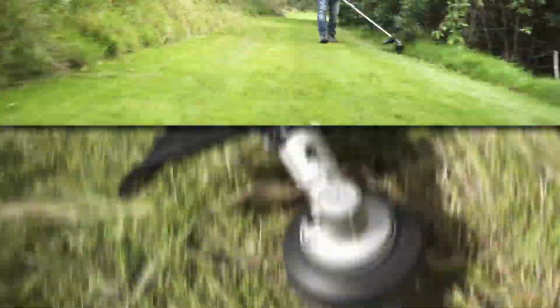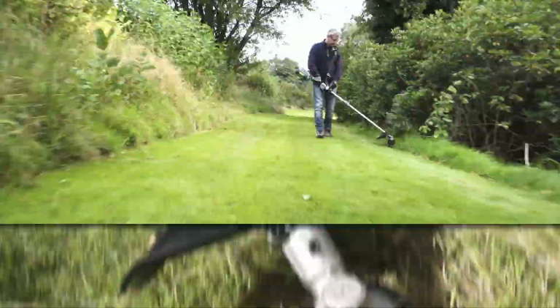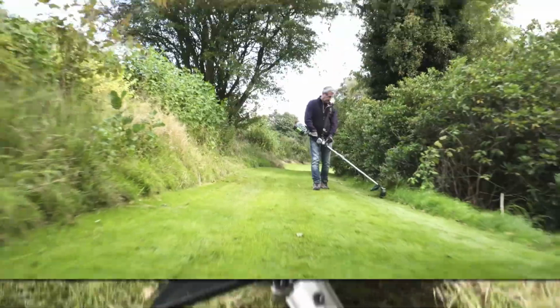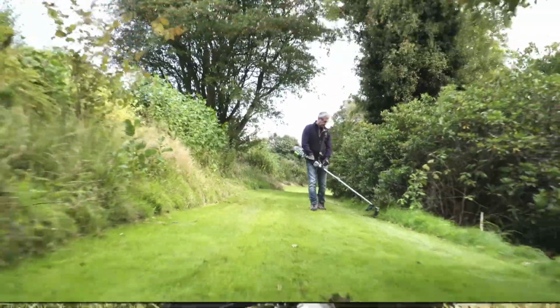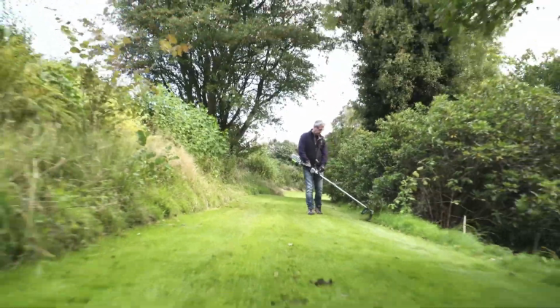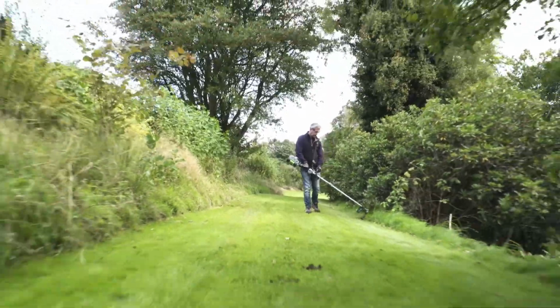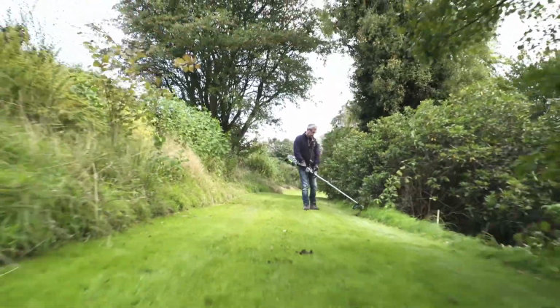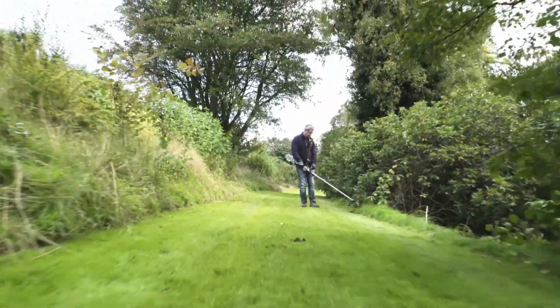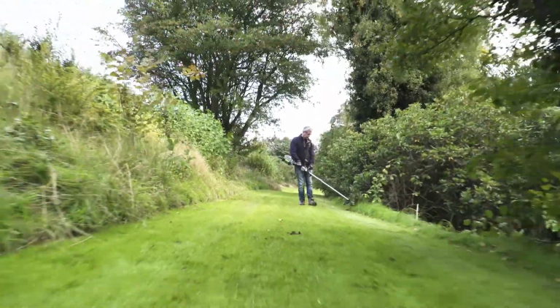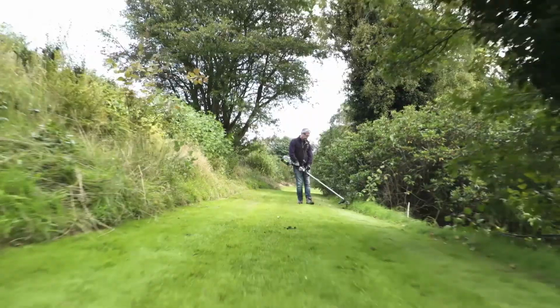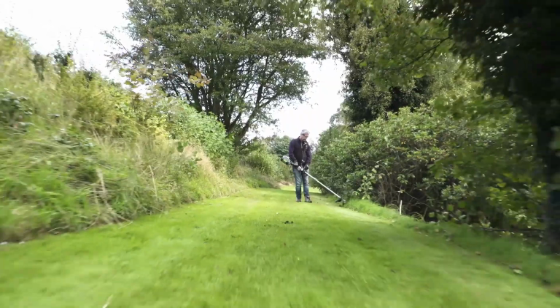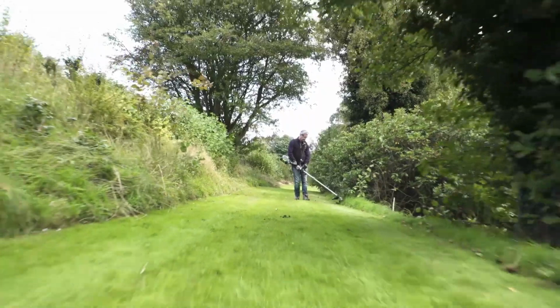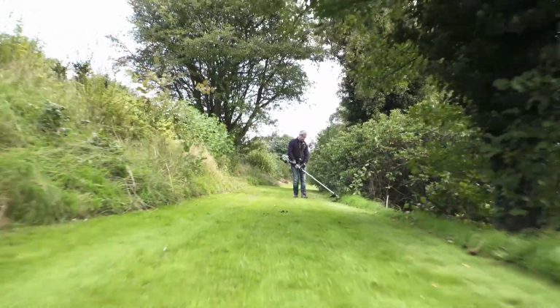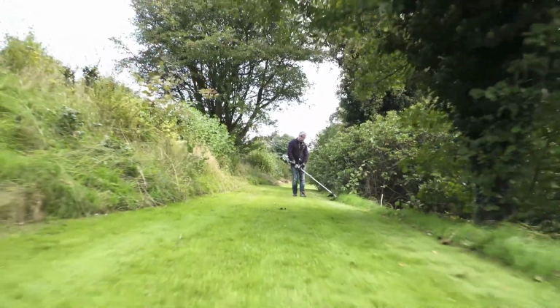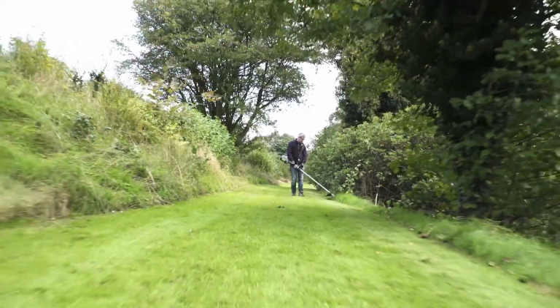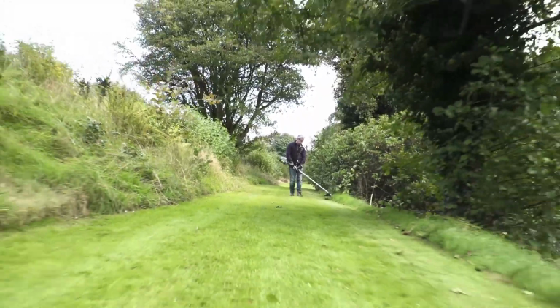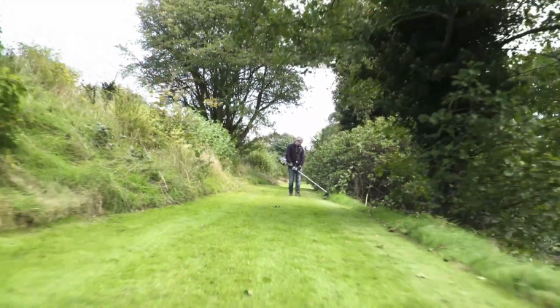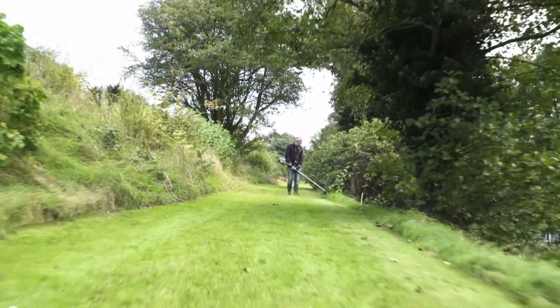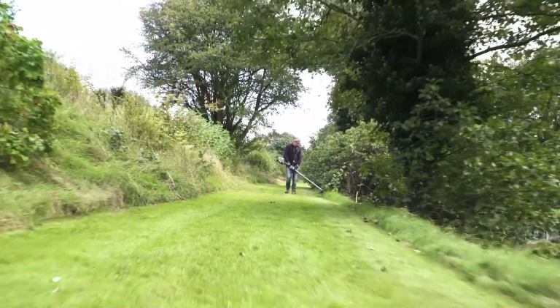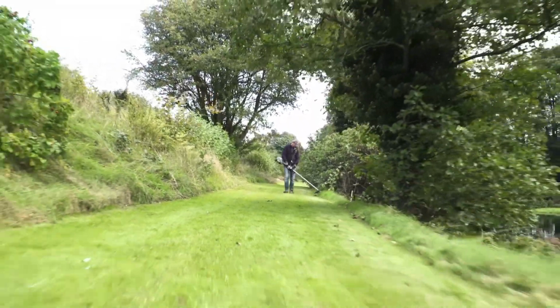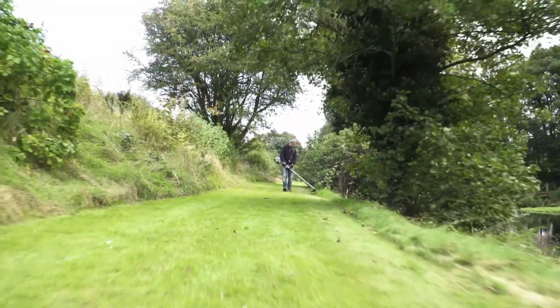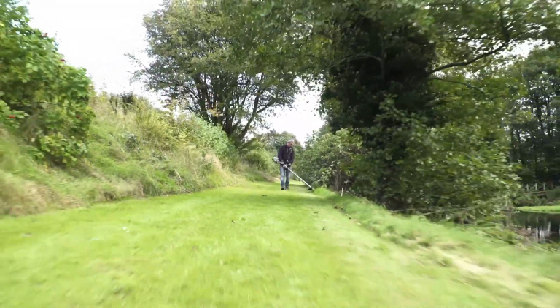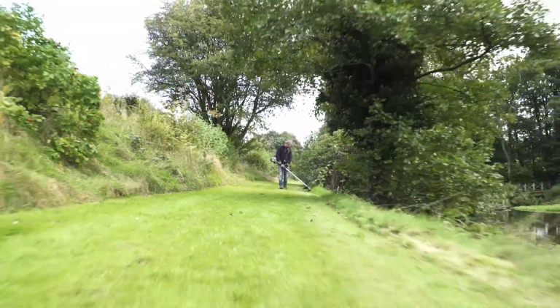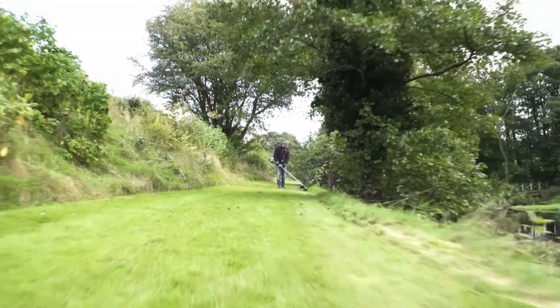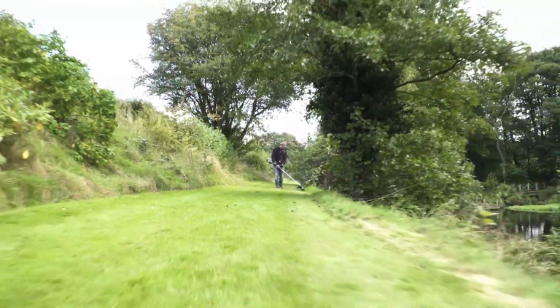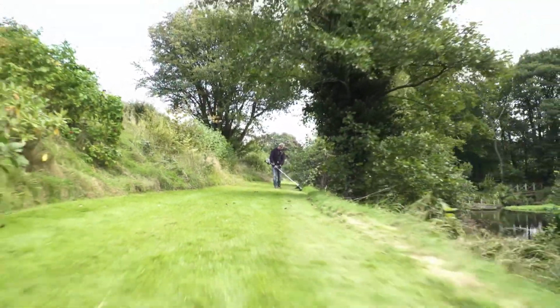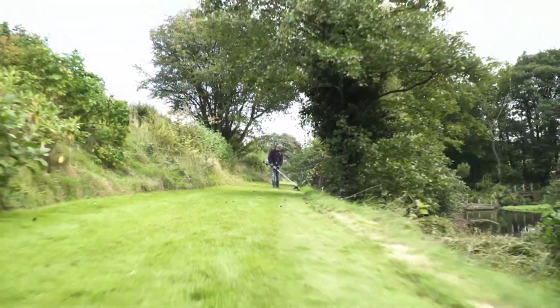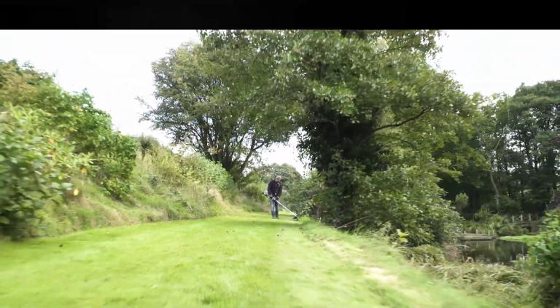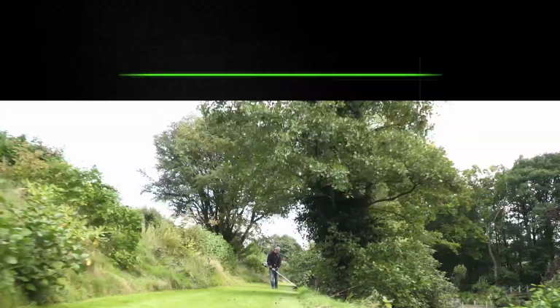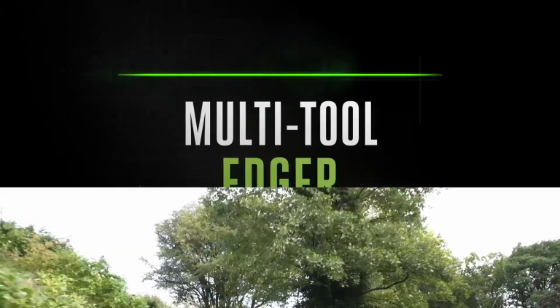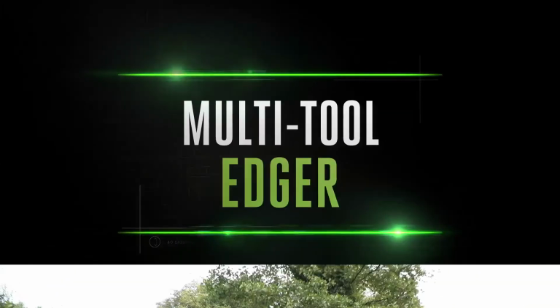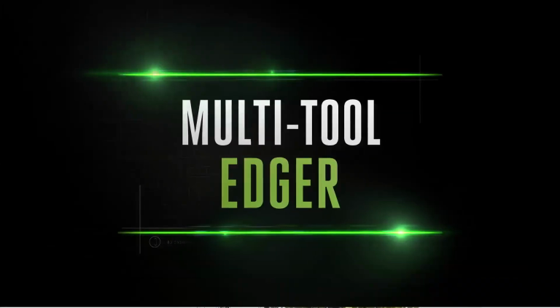Then attach the line trimmer — it's packed with features including a rapid reload bump feed head to save you time and help you work safely, quickly, and efficiently.